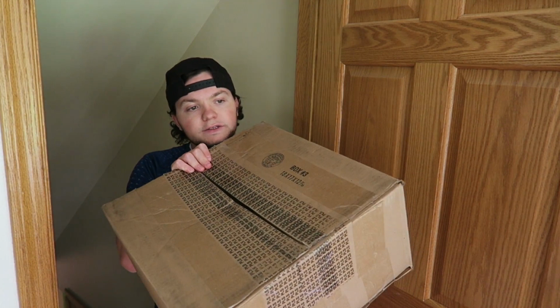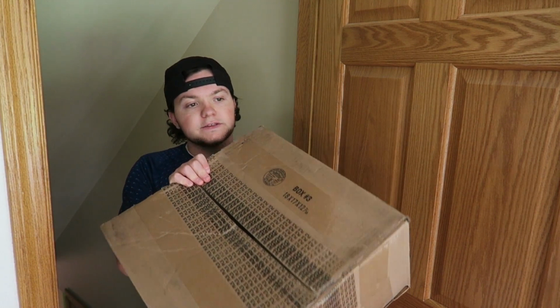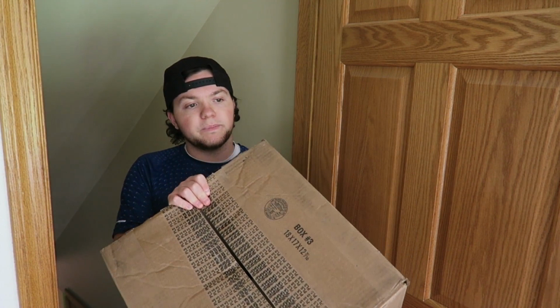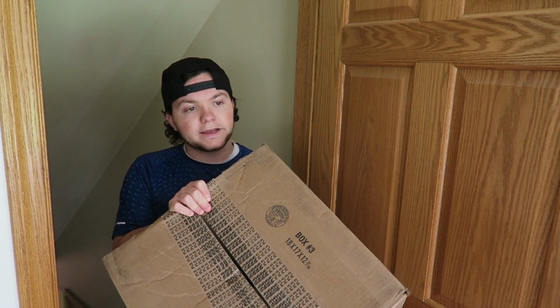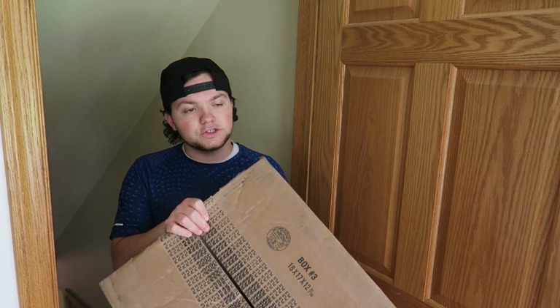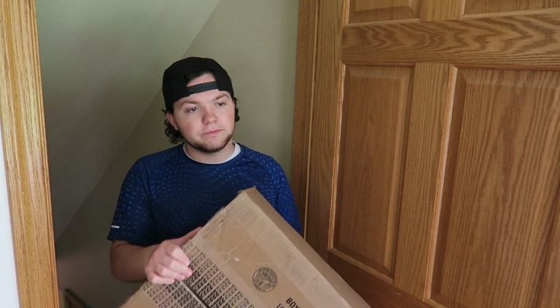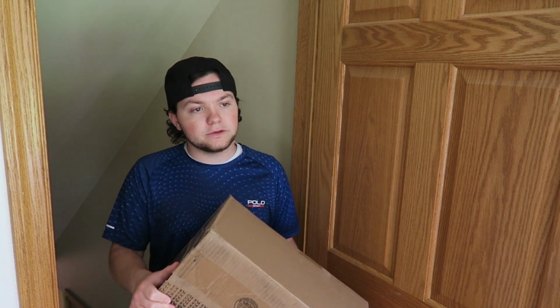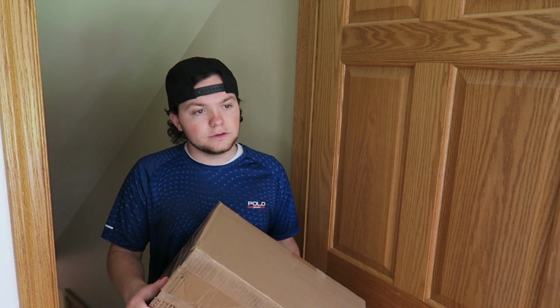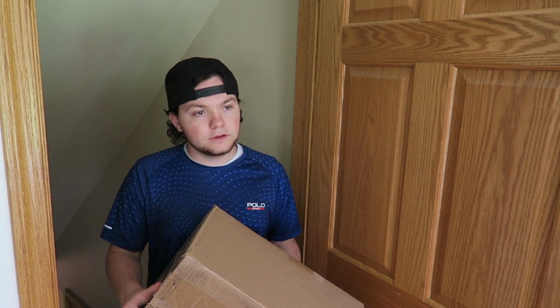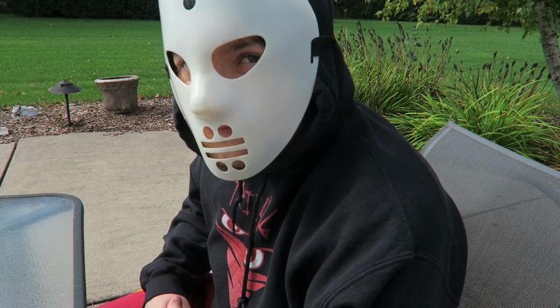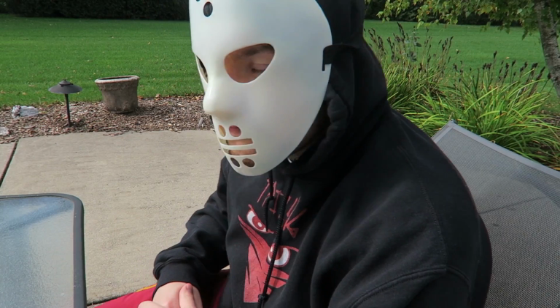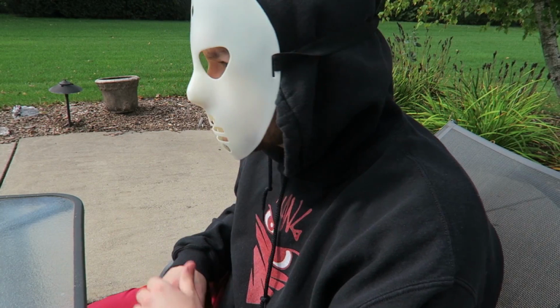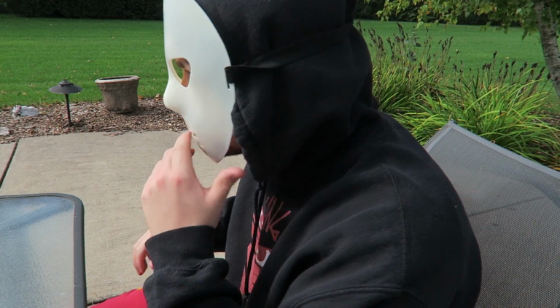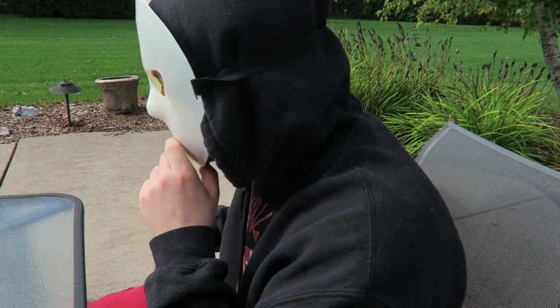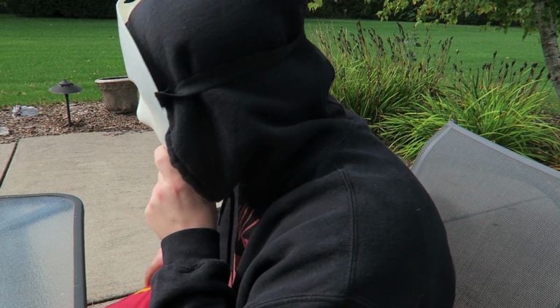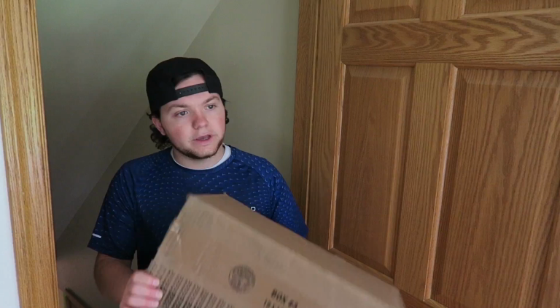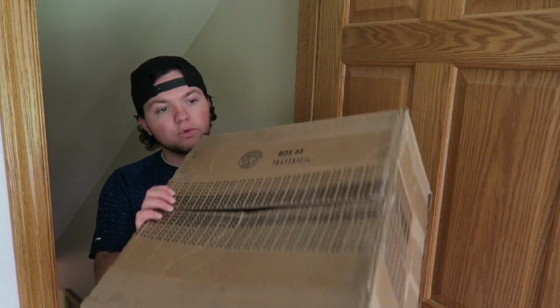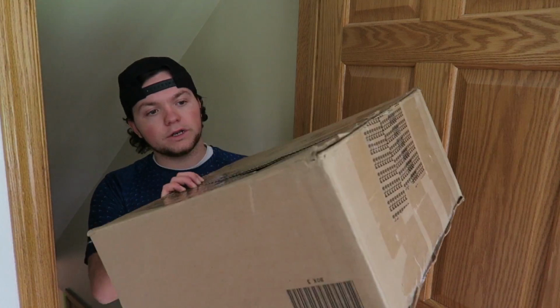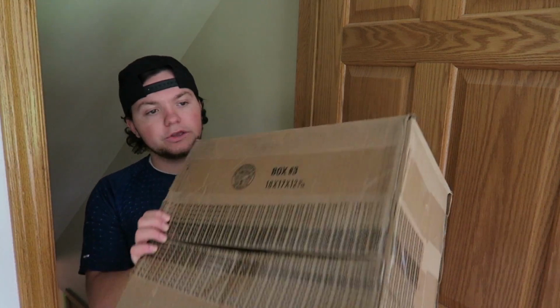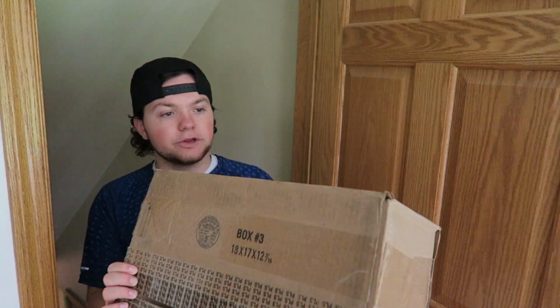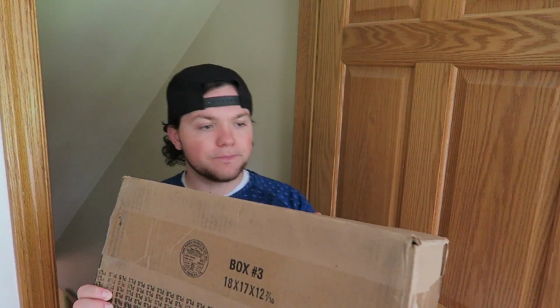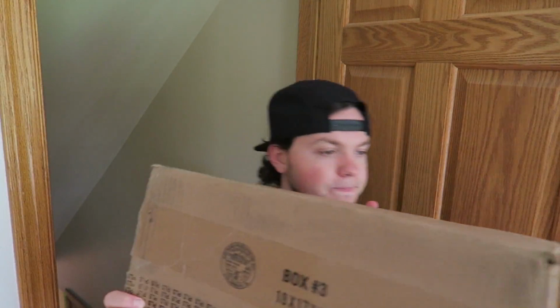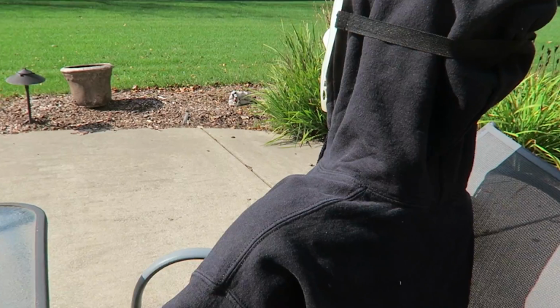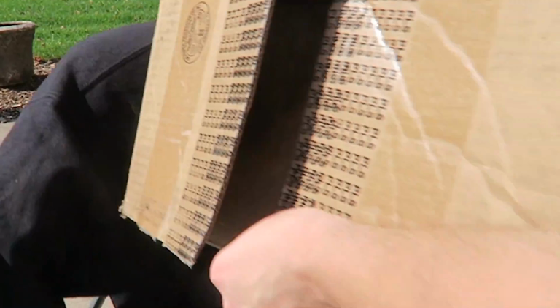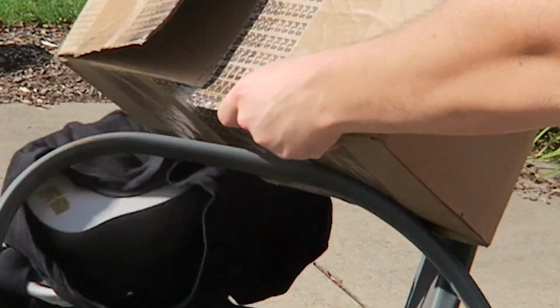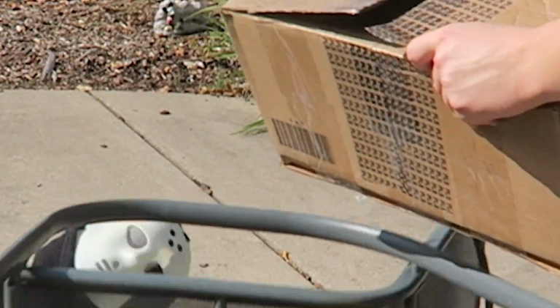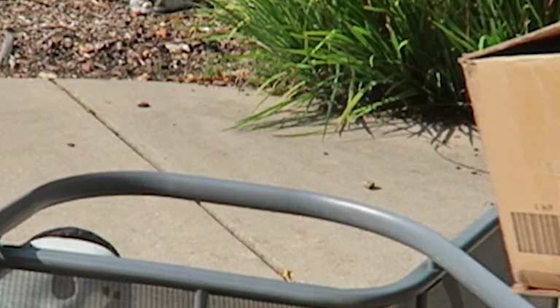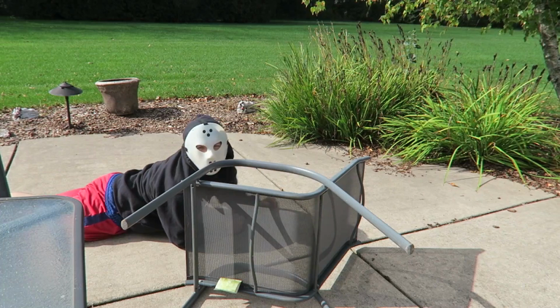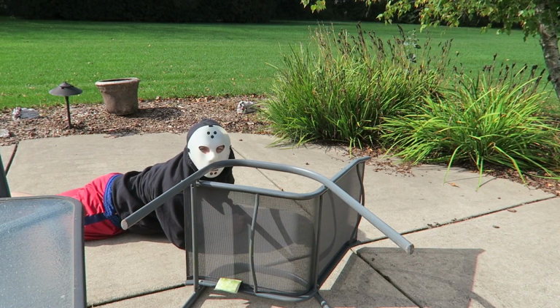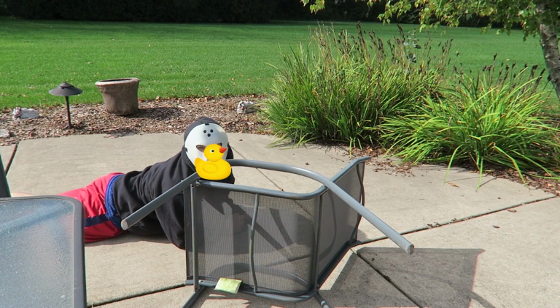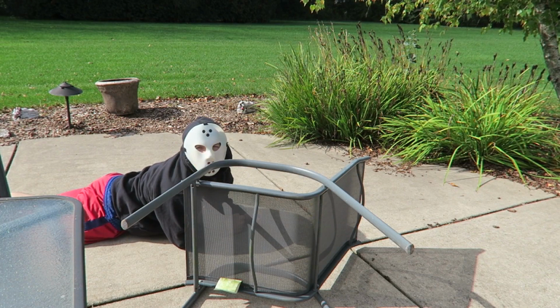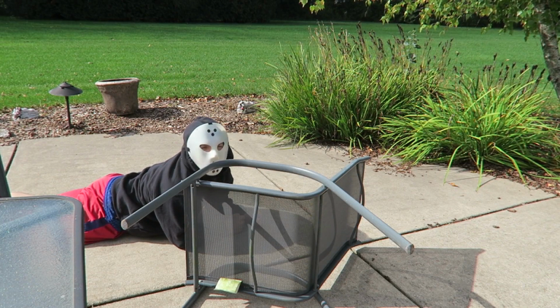I just got this package in the mail. Oh cool. Just bring it over here. Oh yeah, you want it? Here you go.